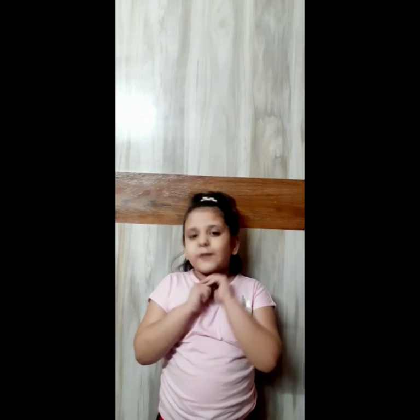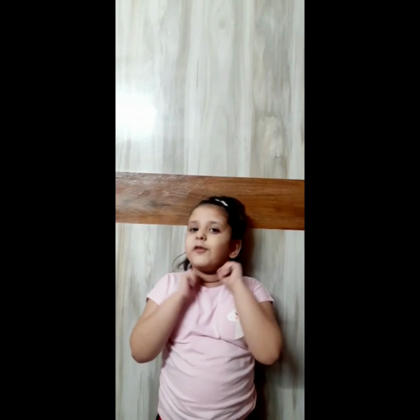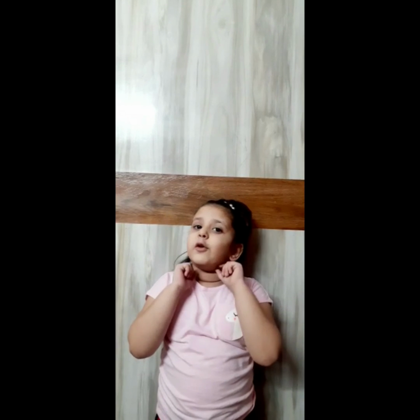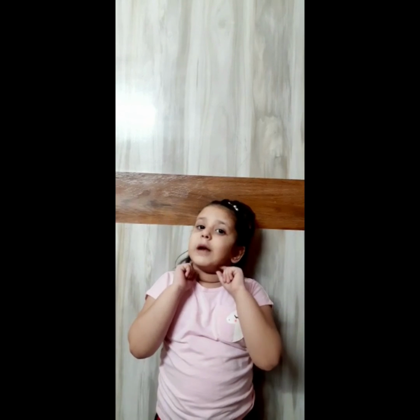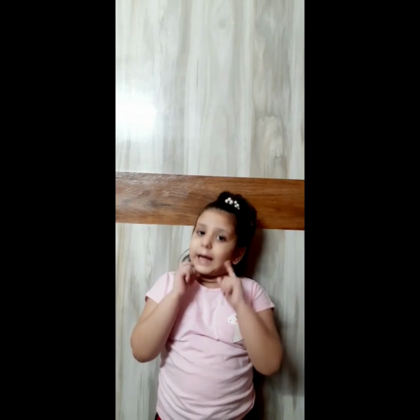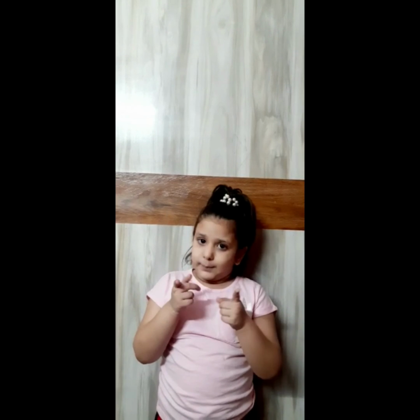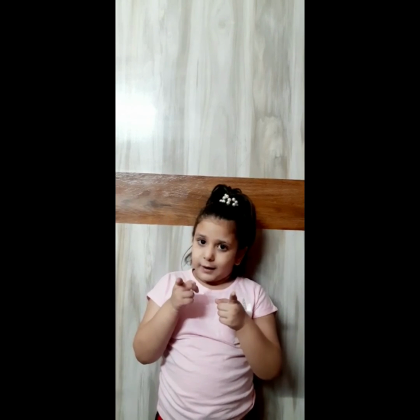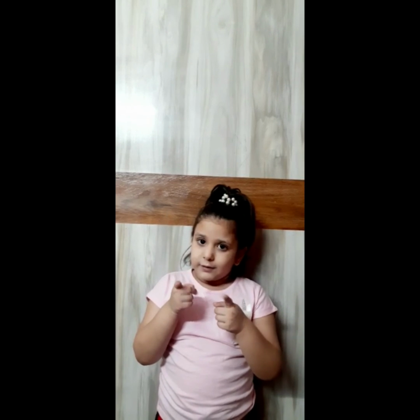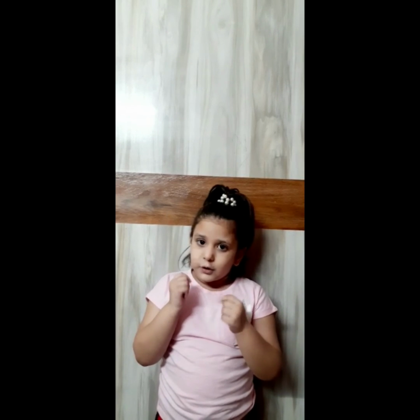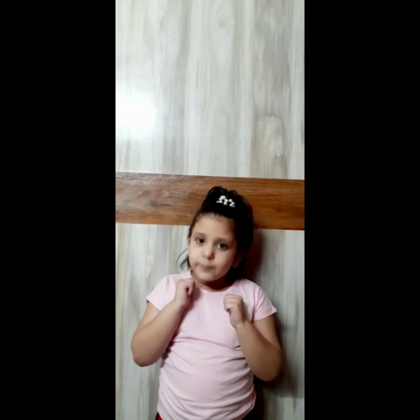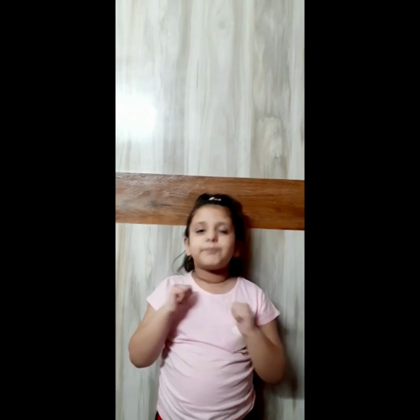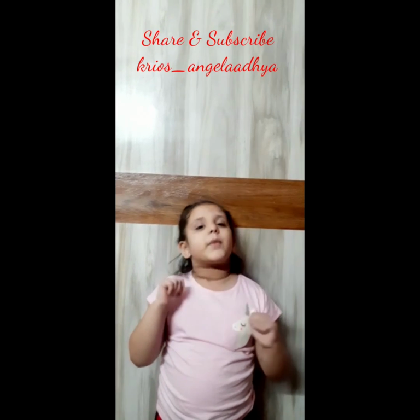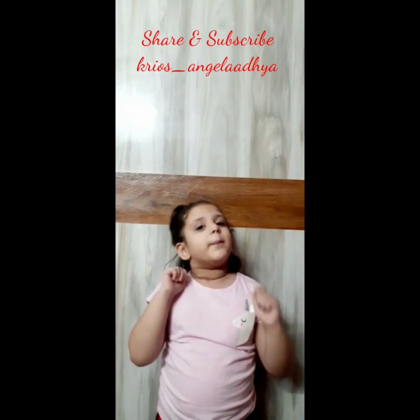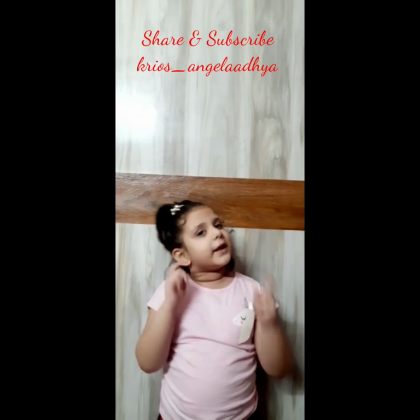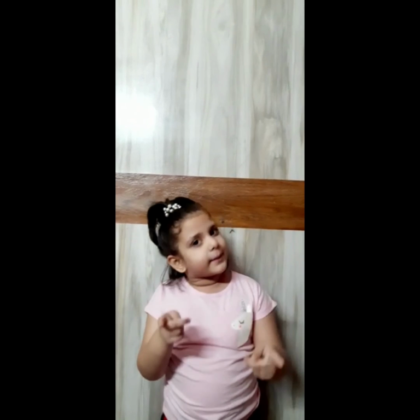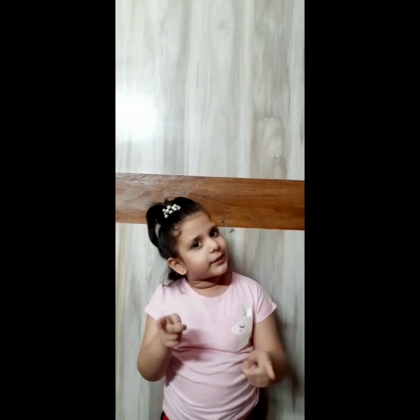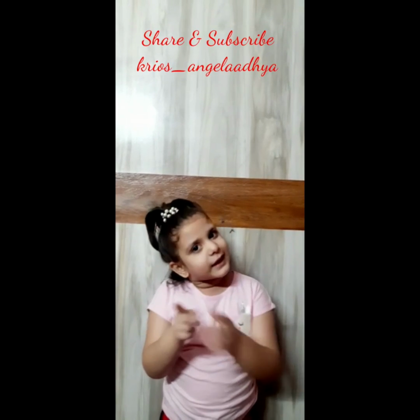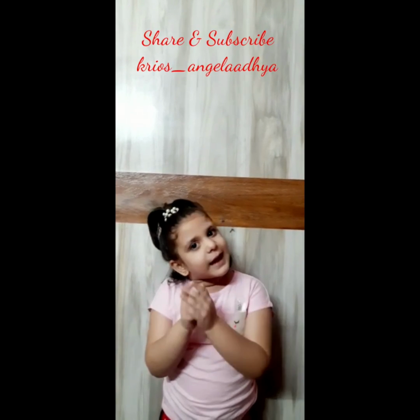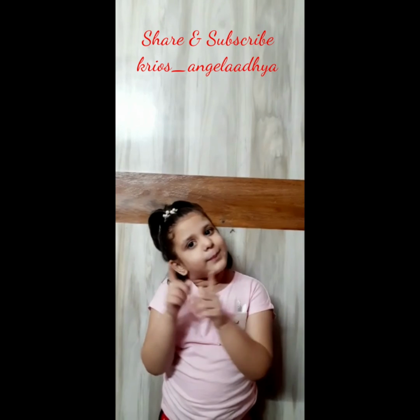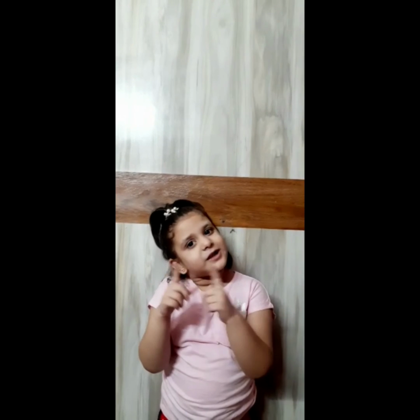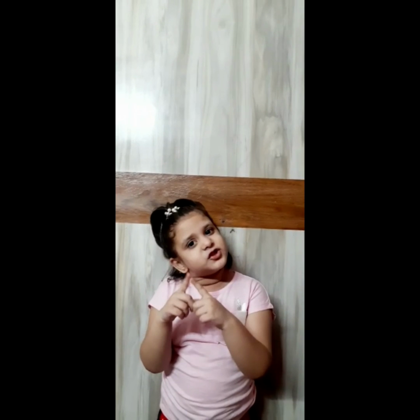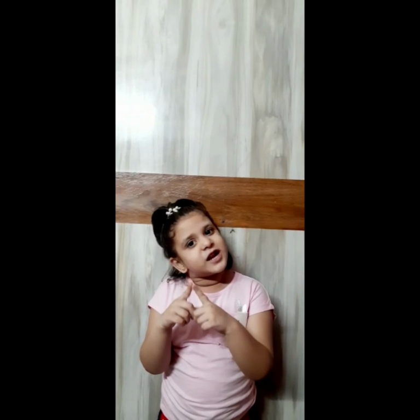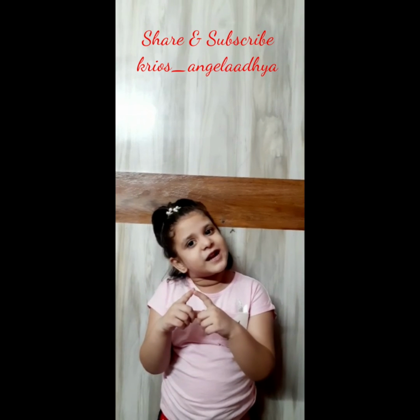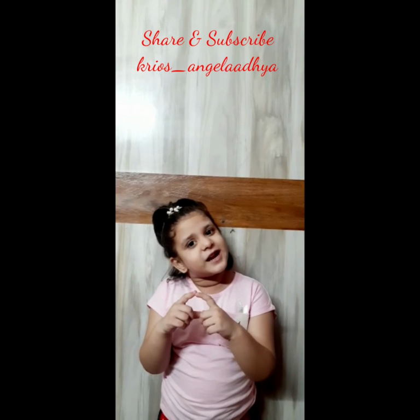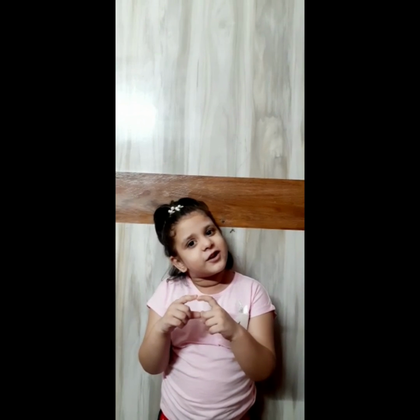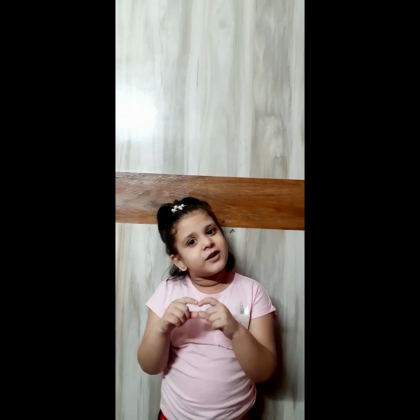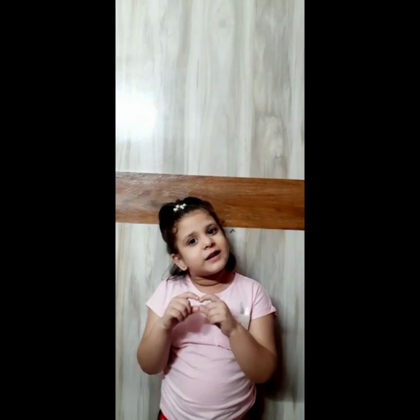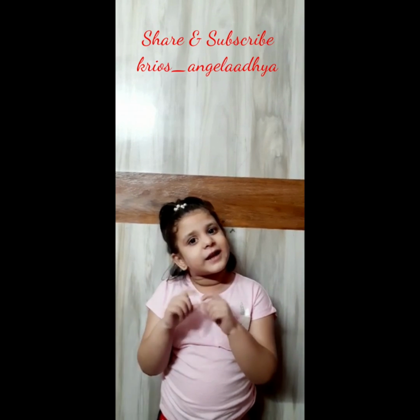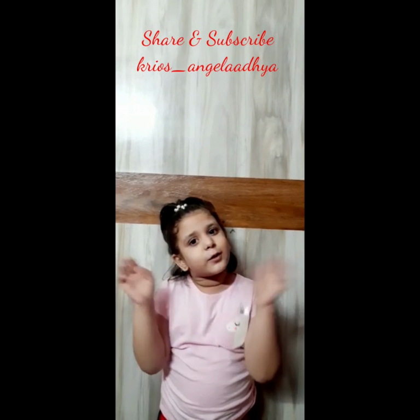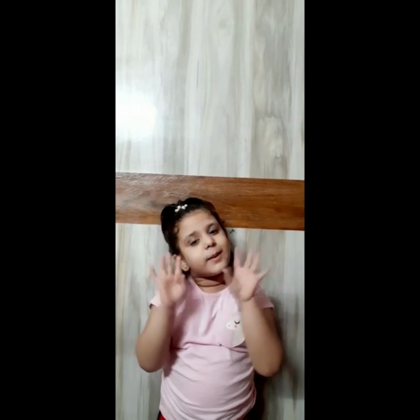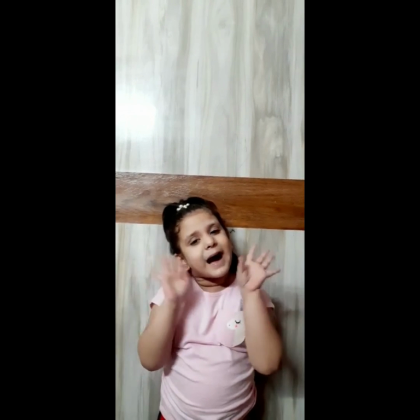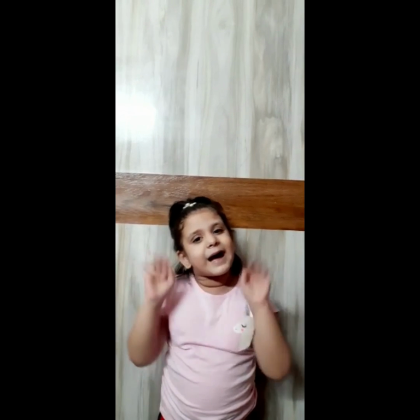If you like my video, please subscribe and share. Thank you. Bye-bye.